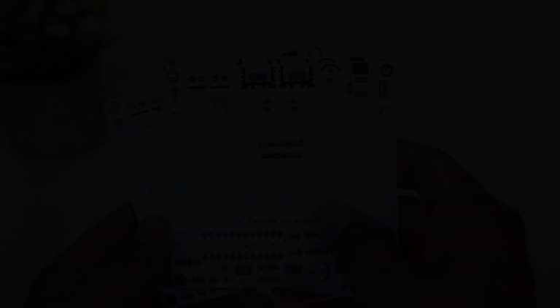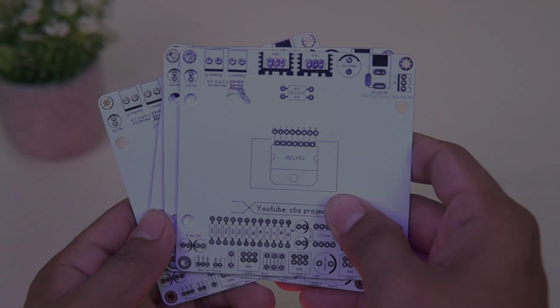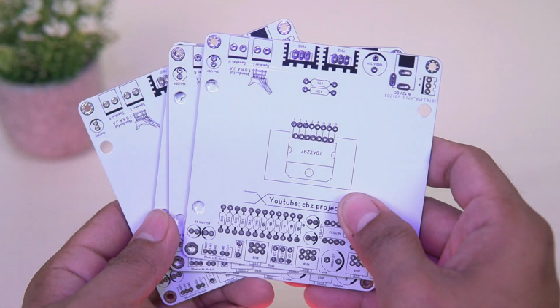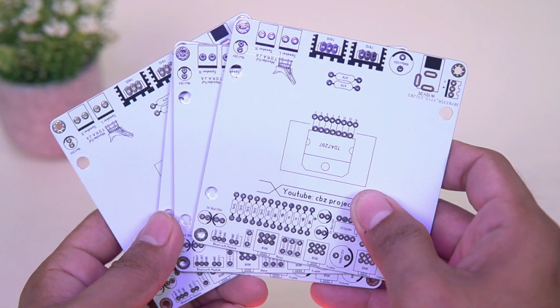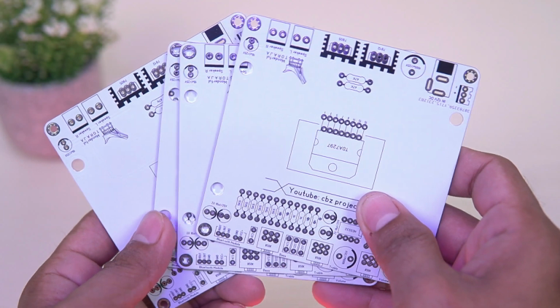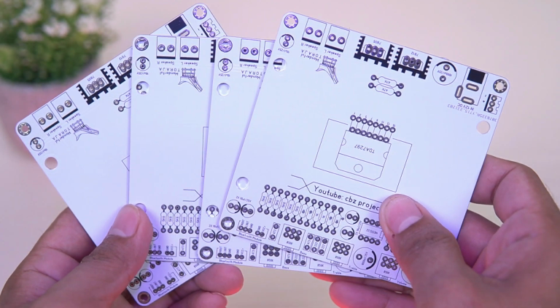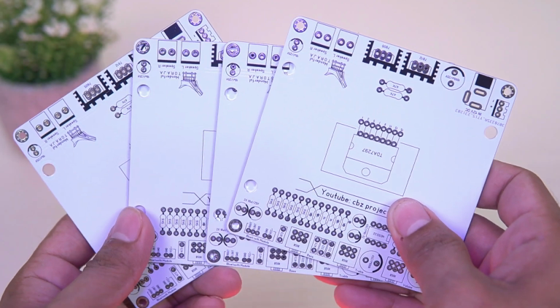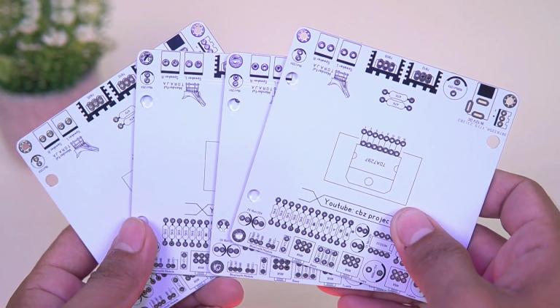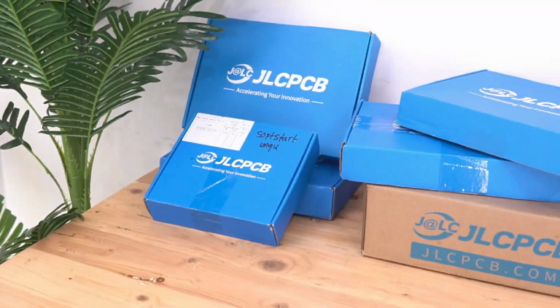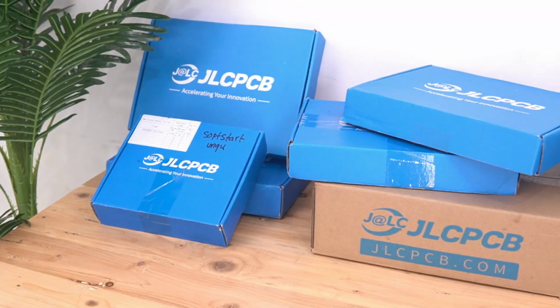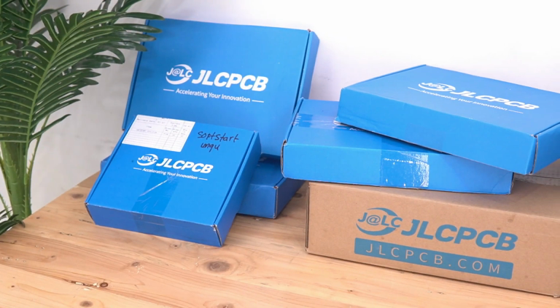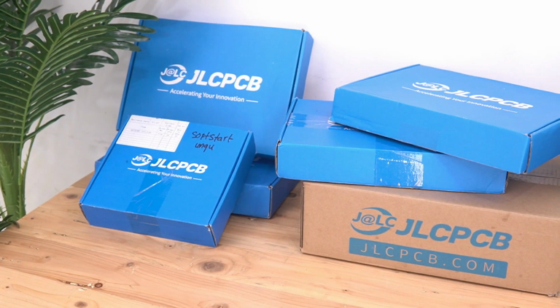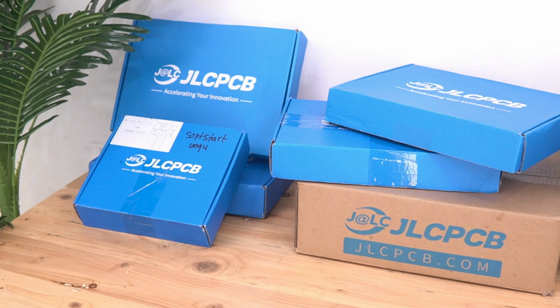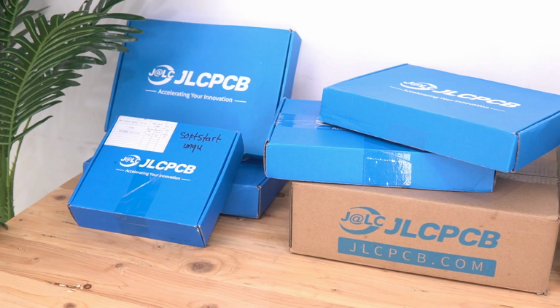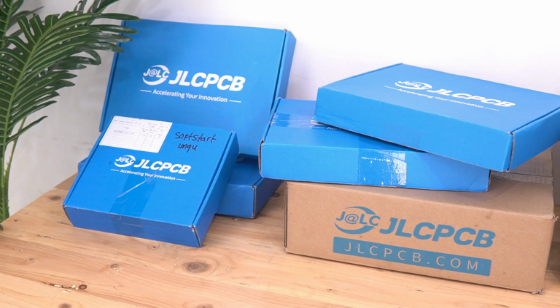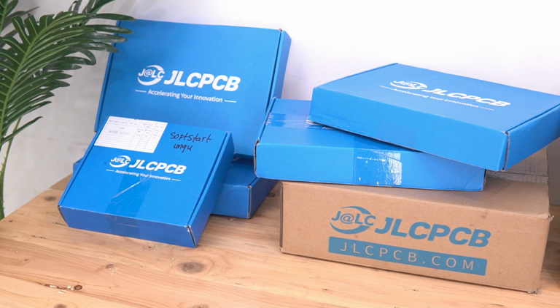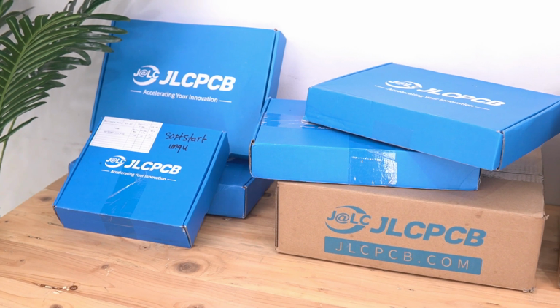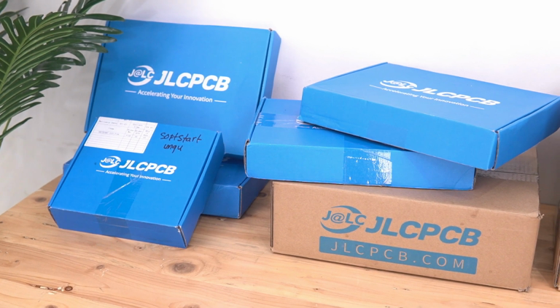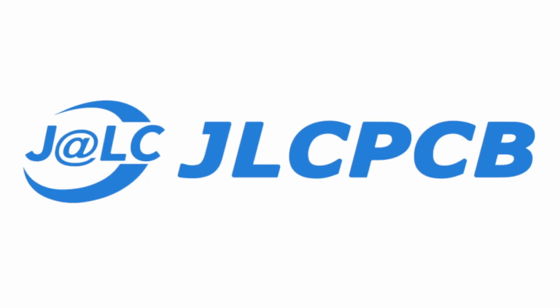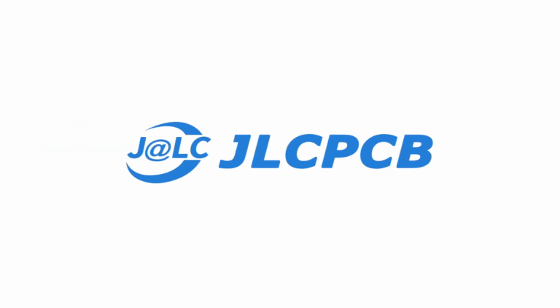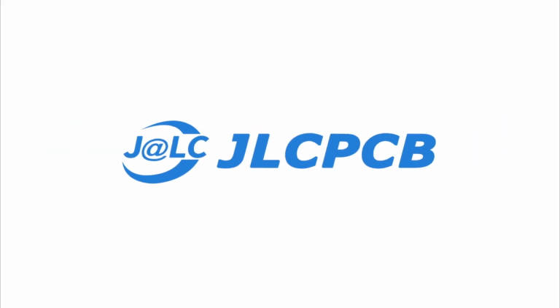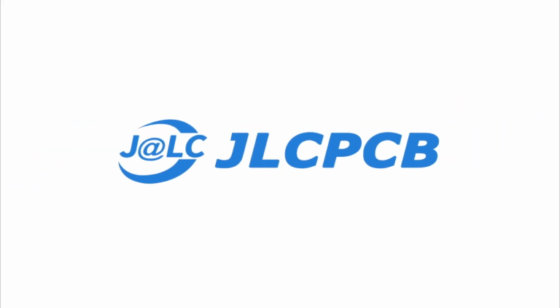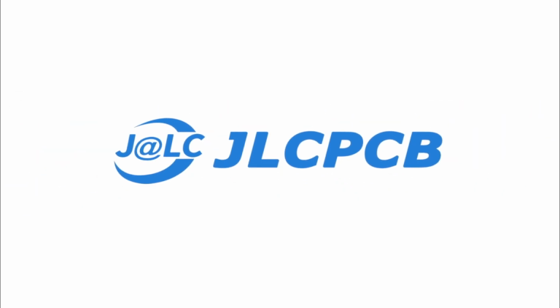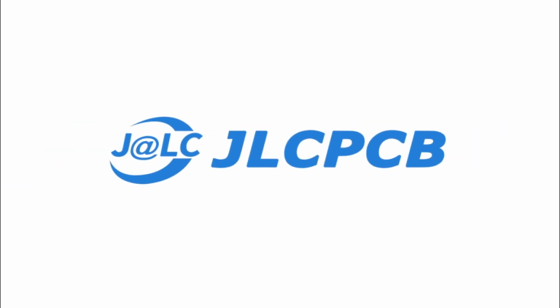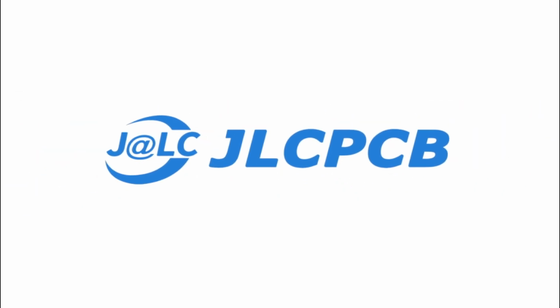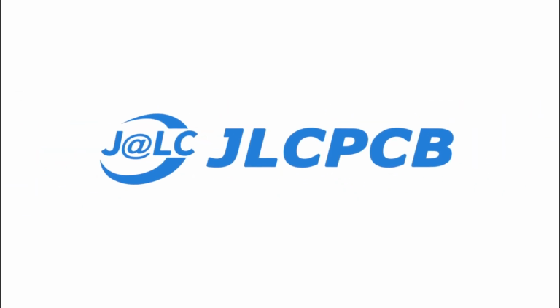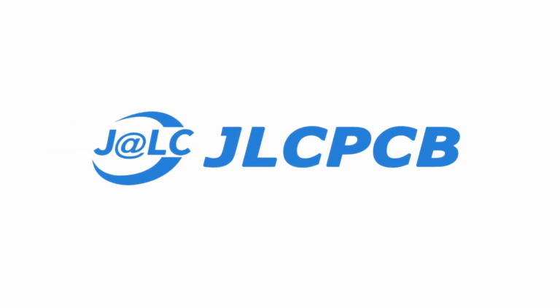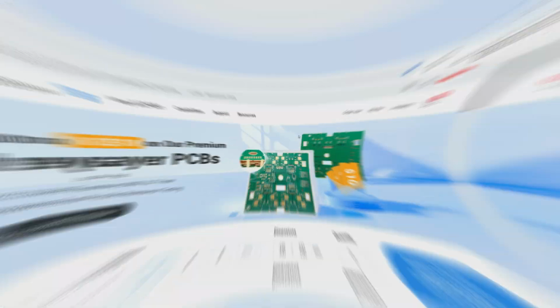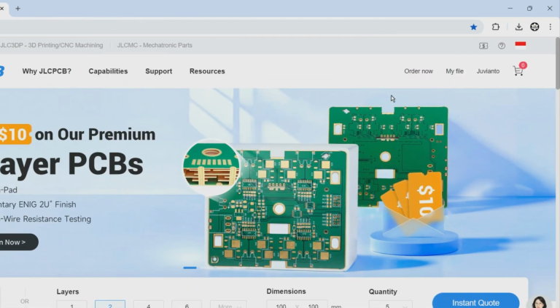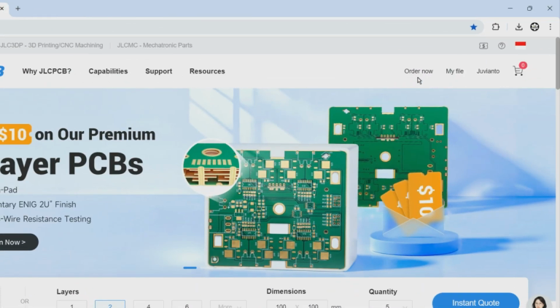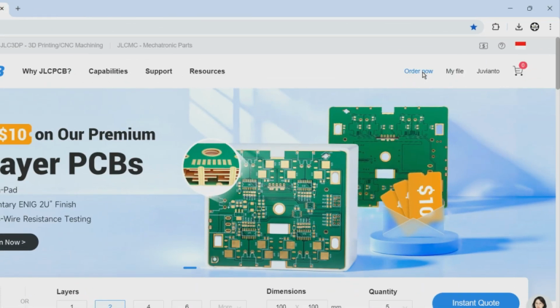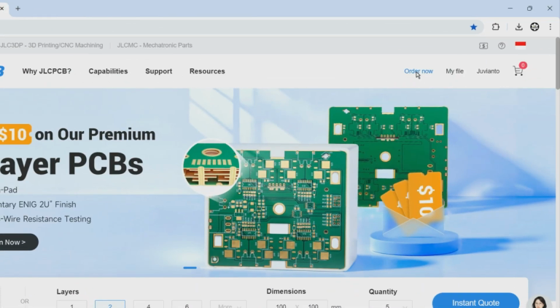To print the PCB that I use, I always use the JLCPCB service. Following are the steps for ordering PCBs at JLCPCB.